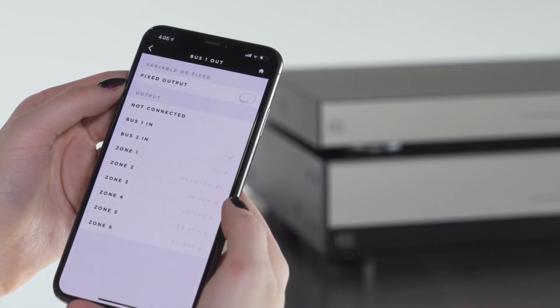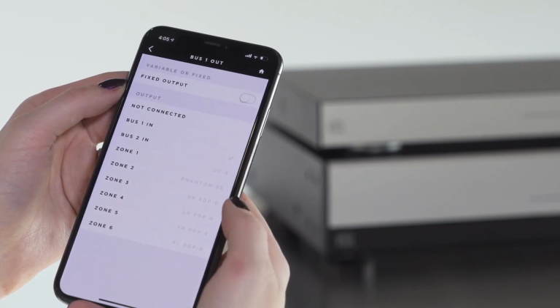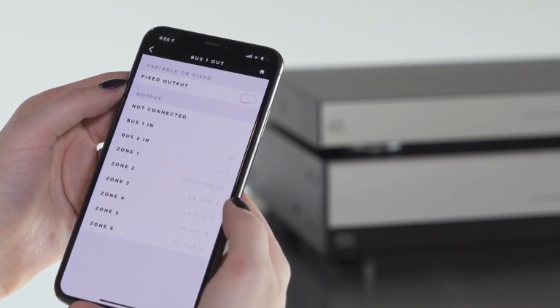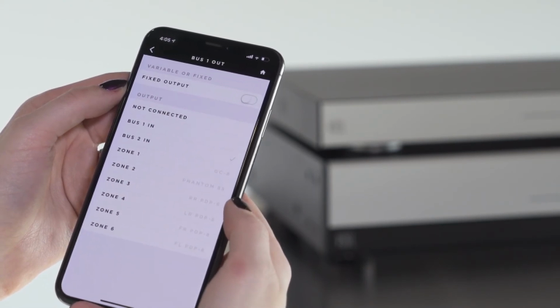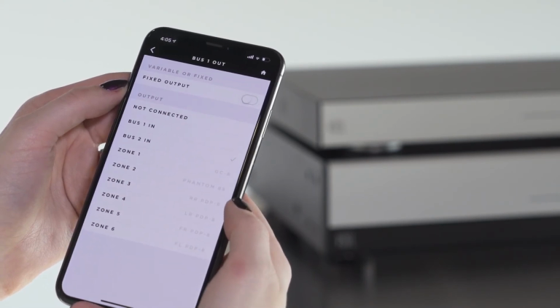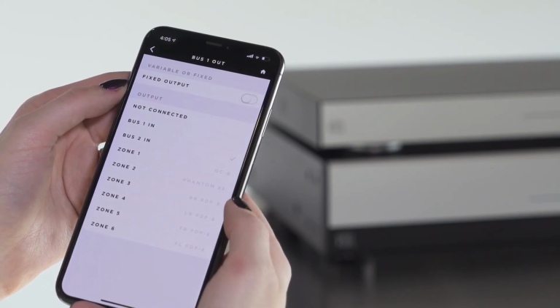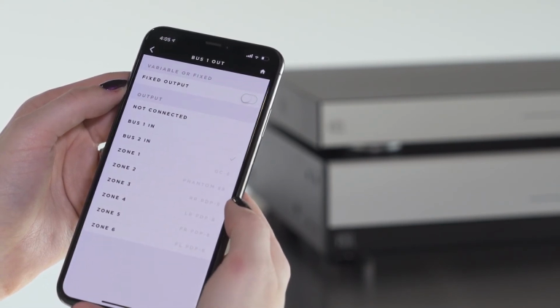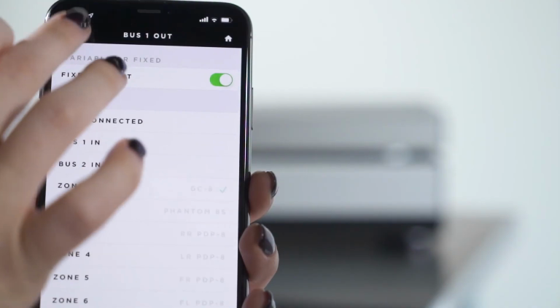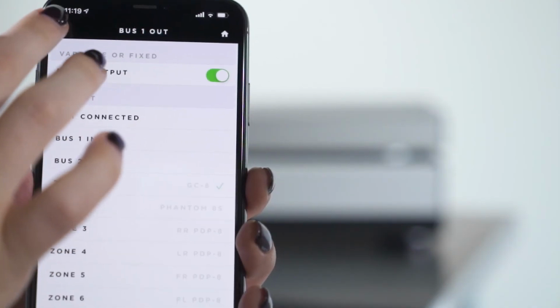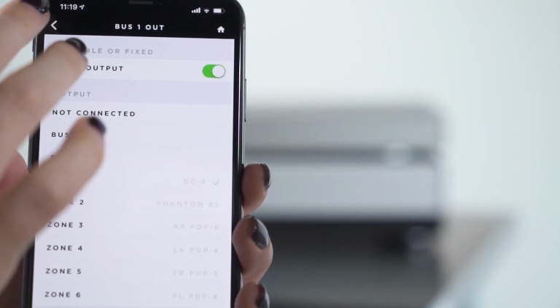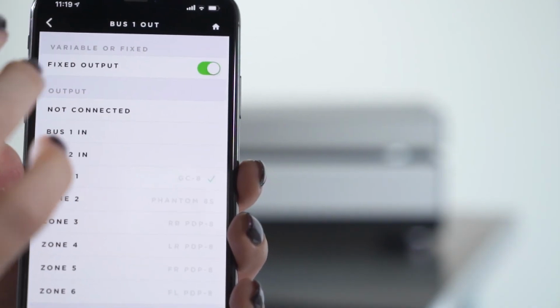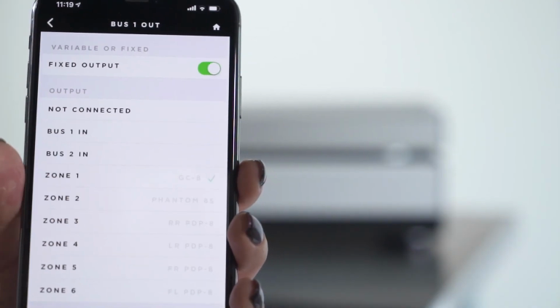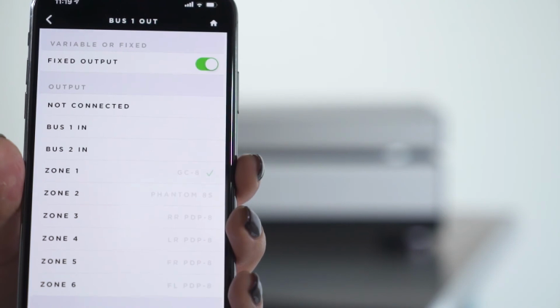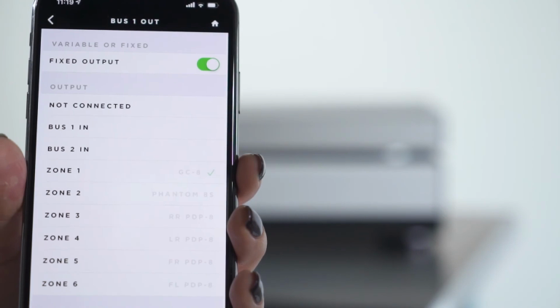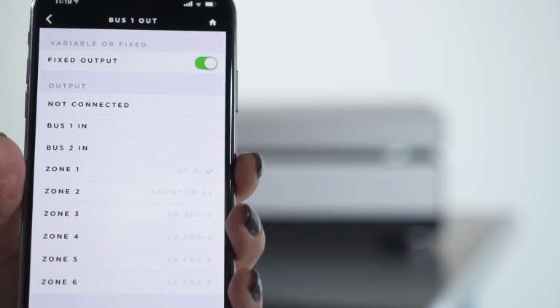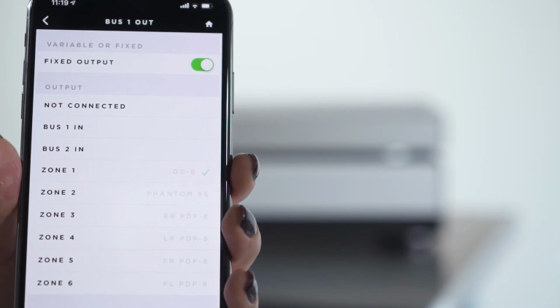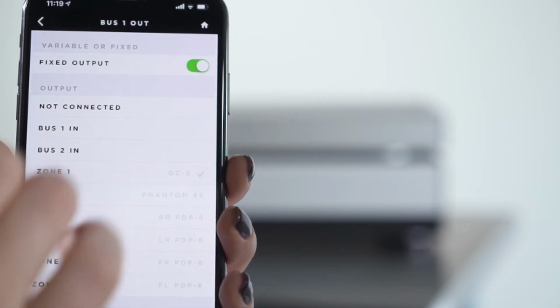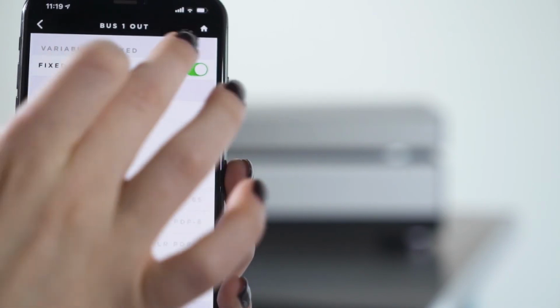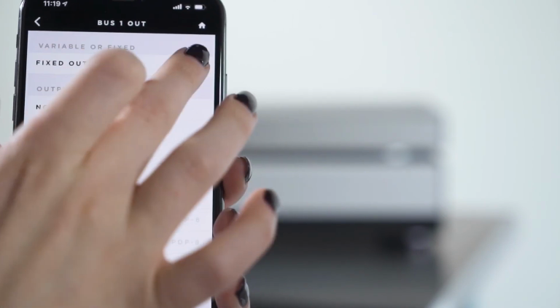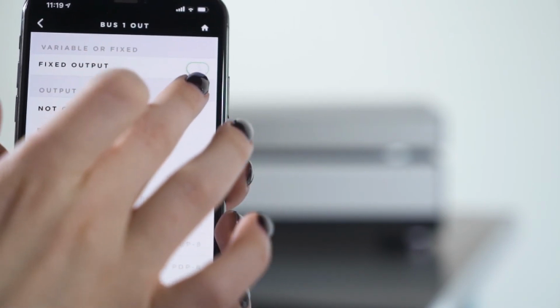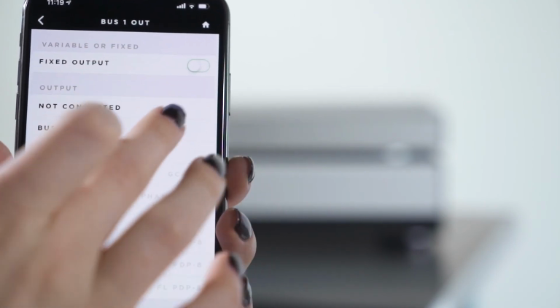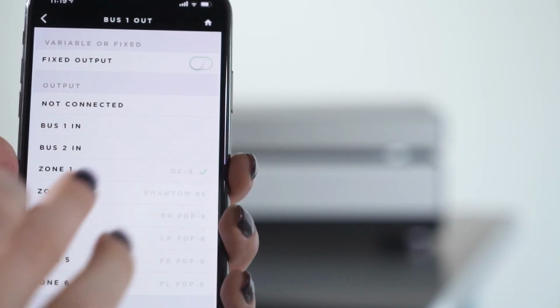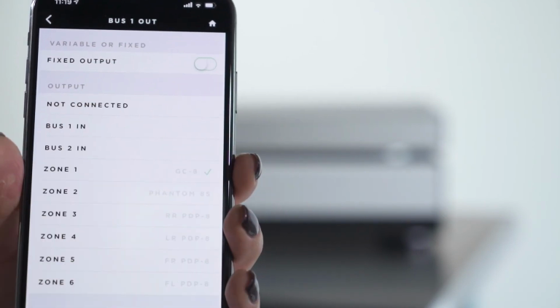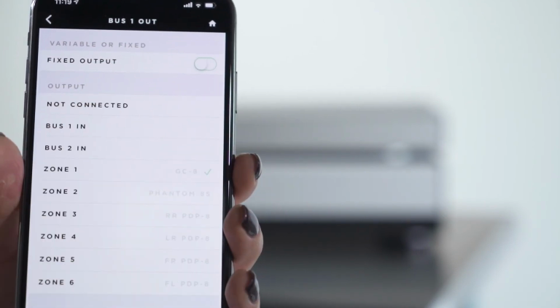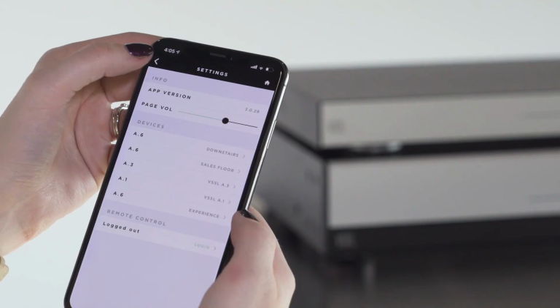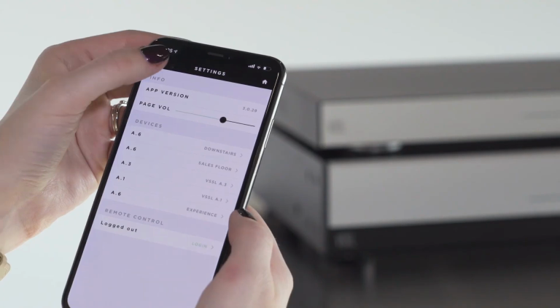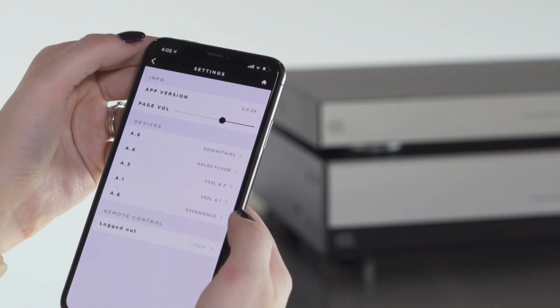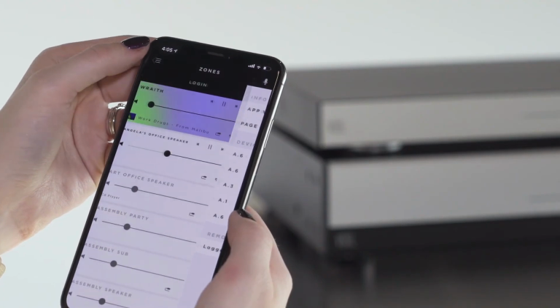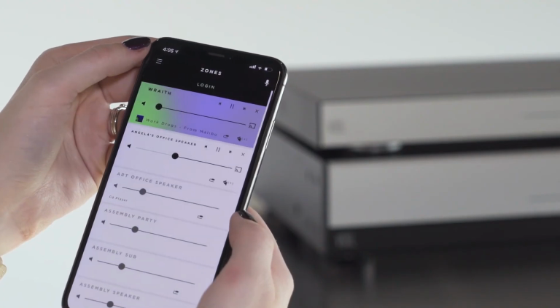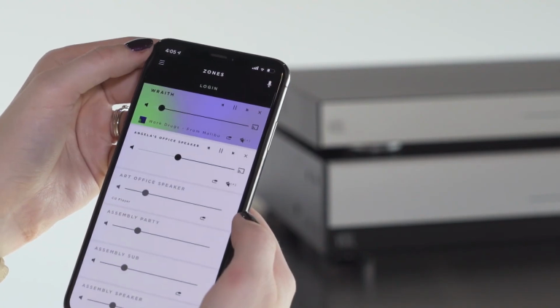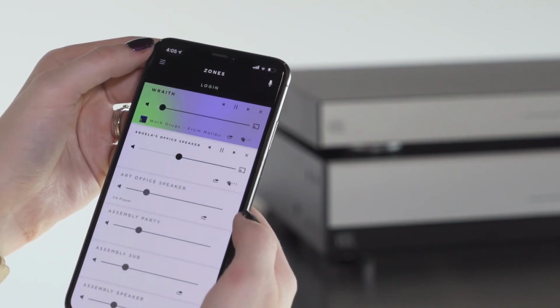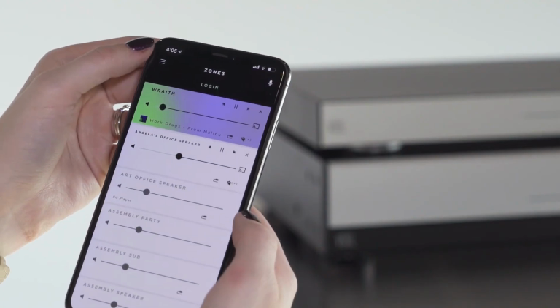In this case, we used bus one. Make sure your variable/fixed option is switched to off, or in the left position, then click the home button.